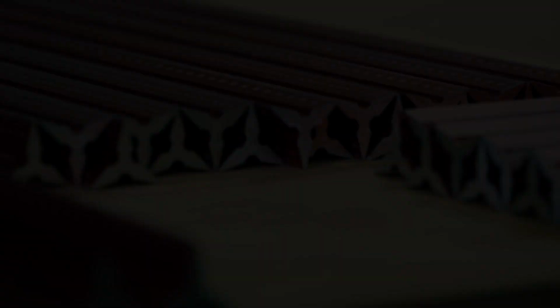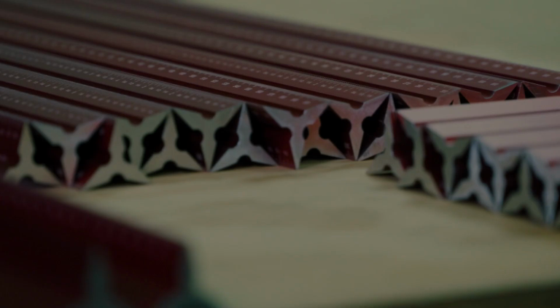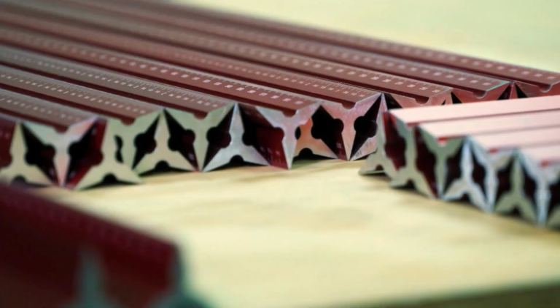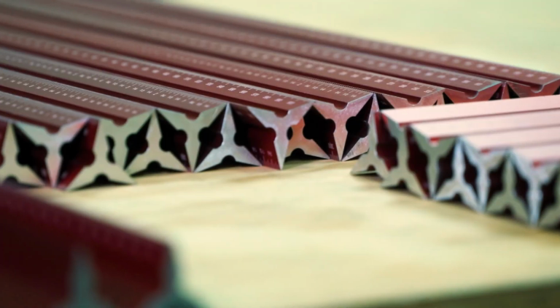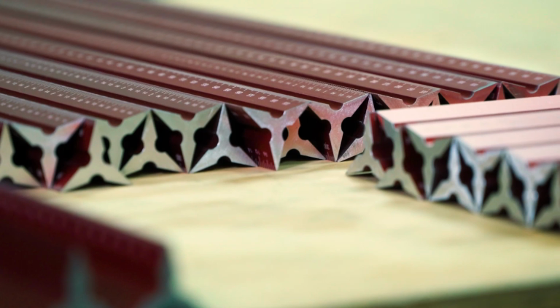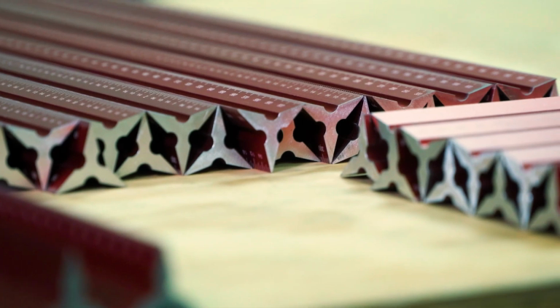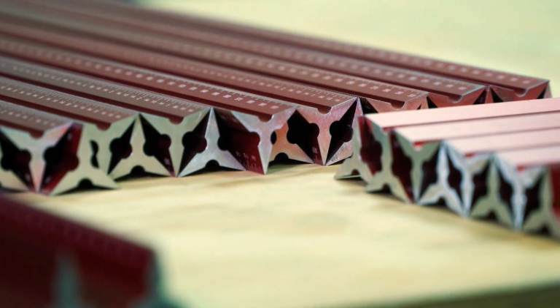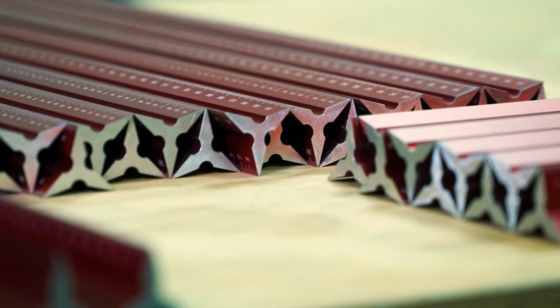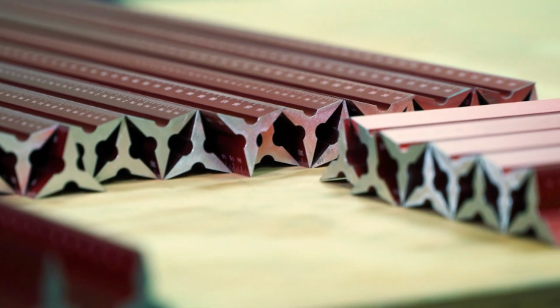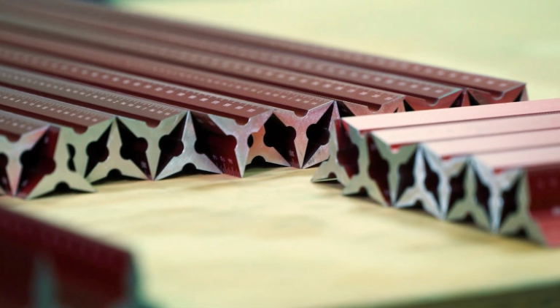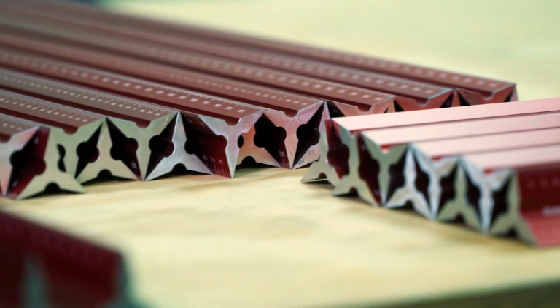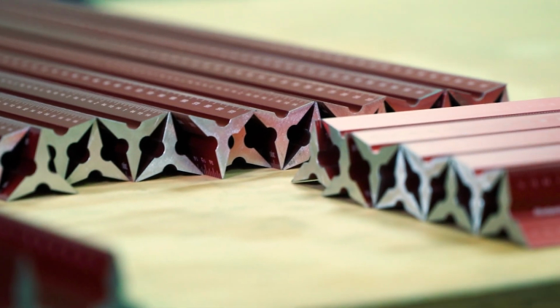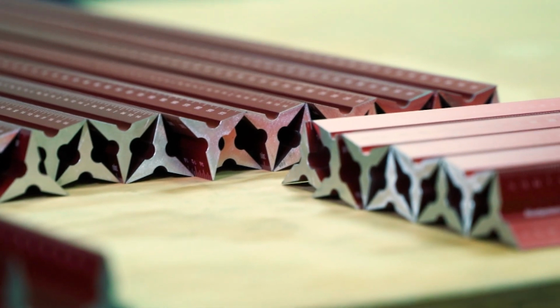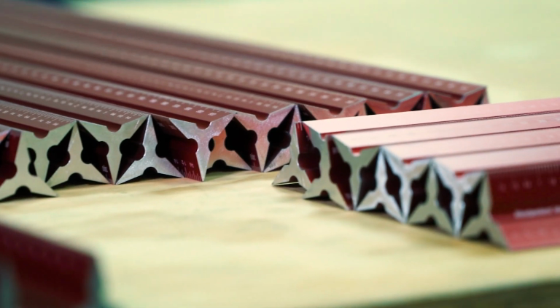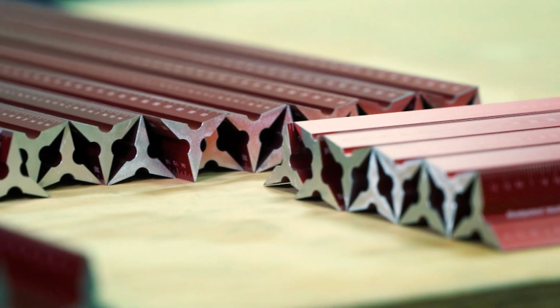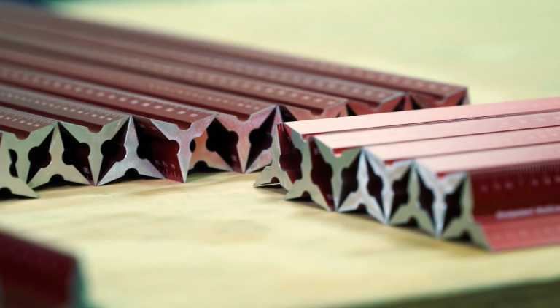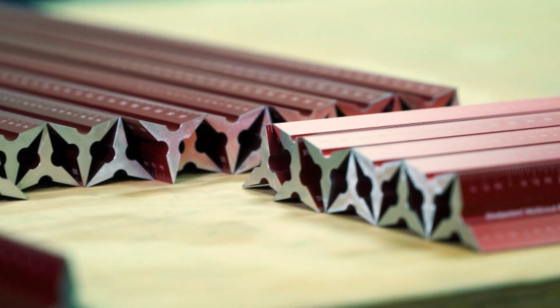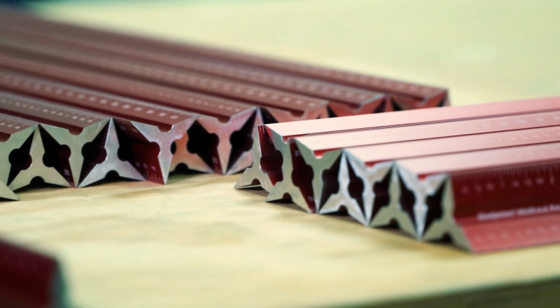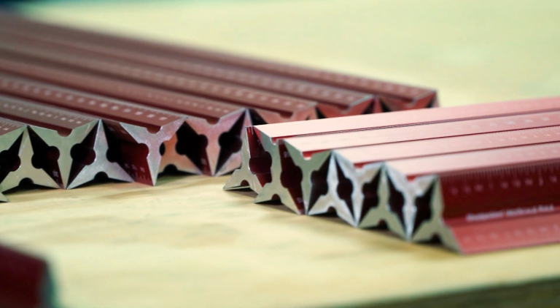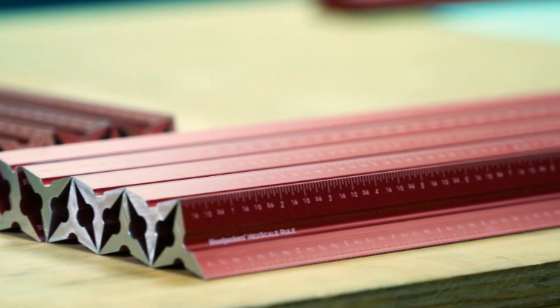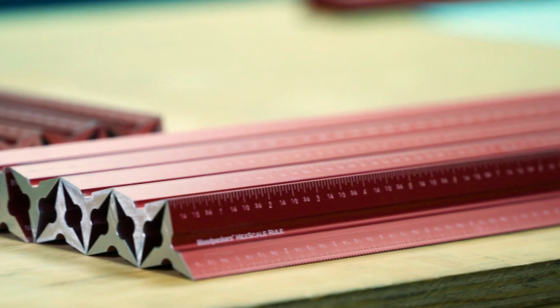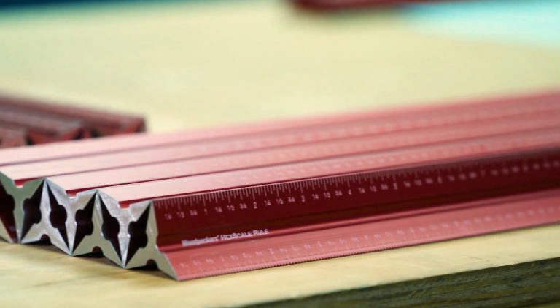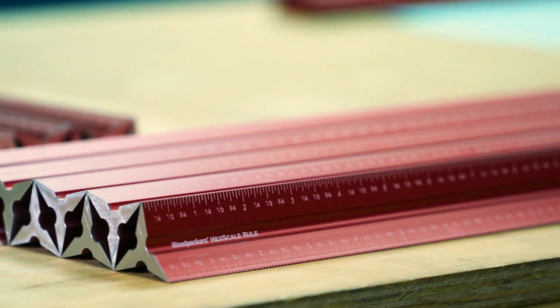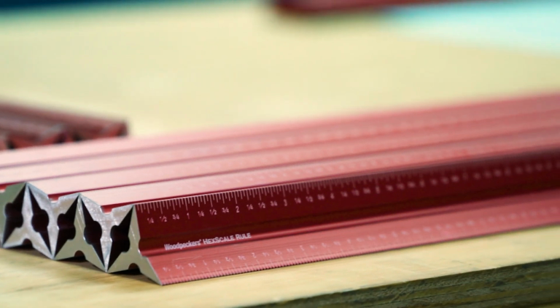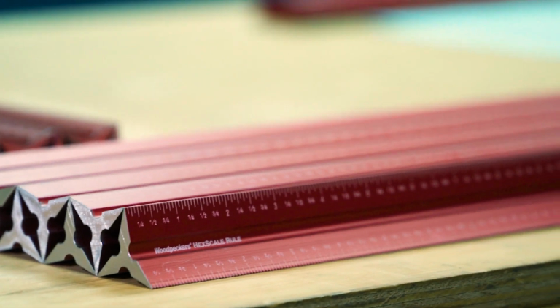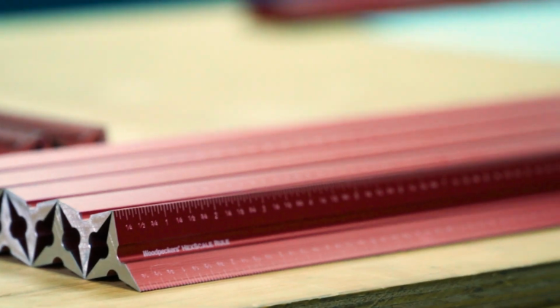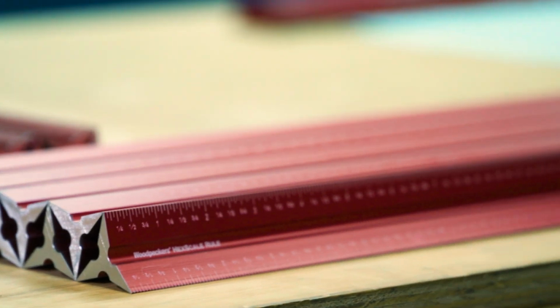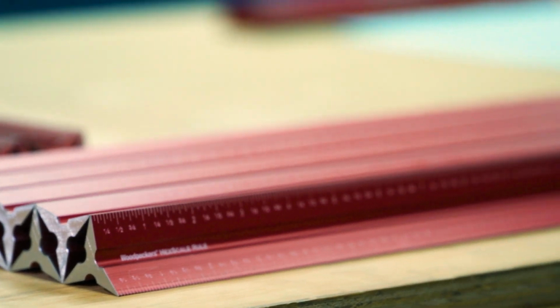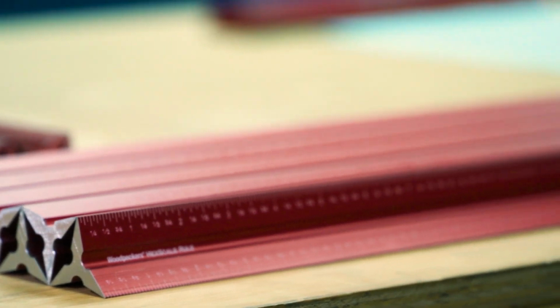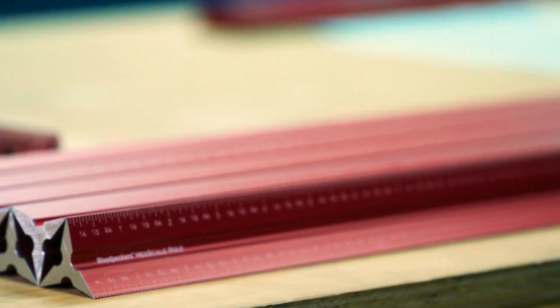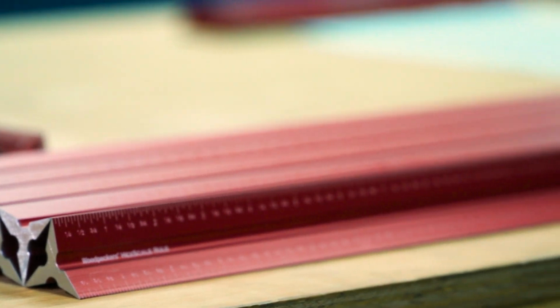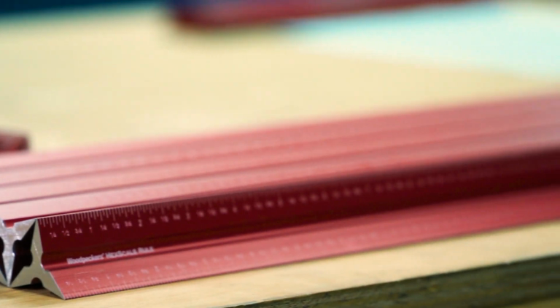After they're carefully inspected and packaged, they're ready to head out the door towards your shop.